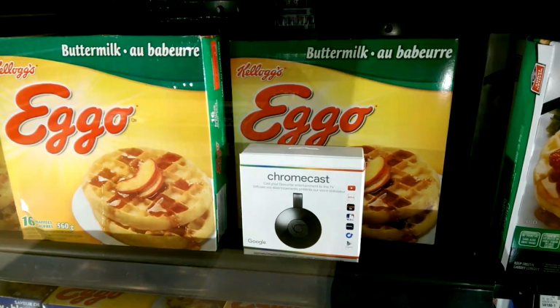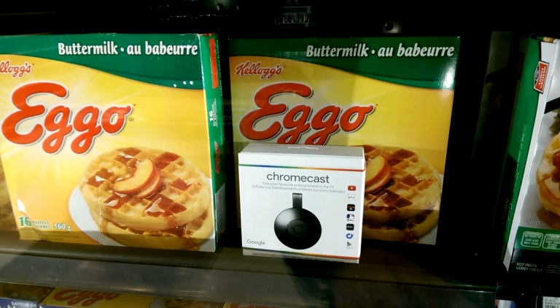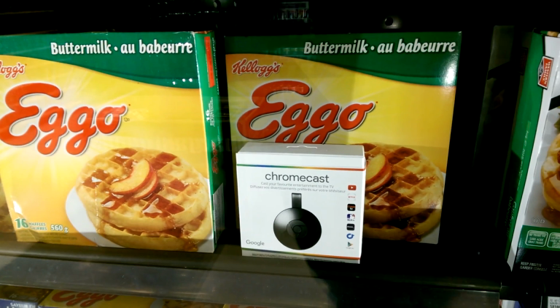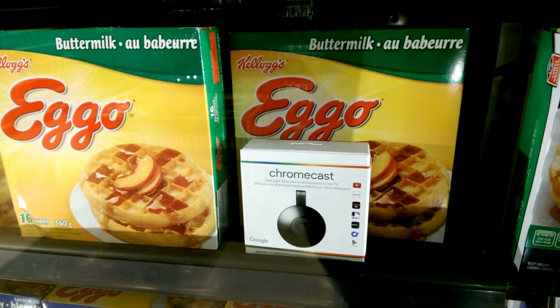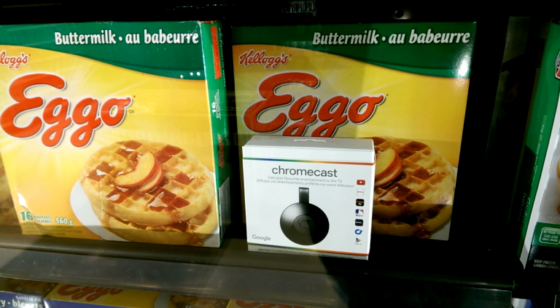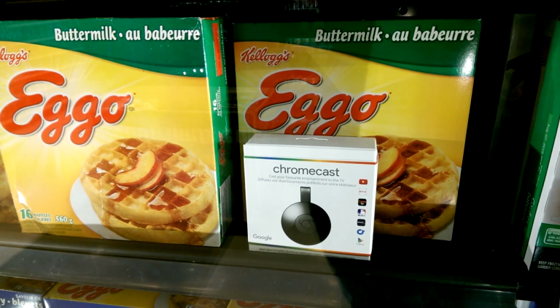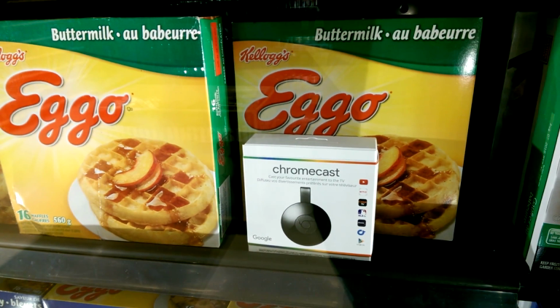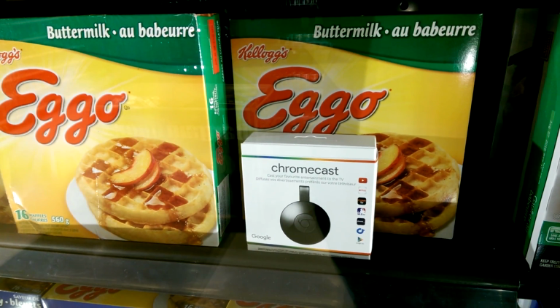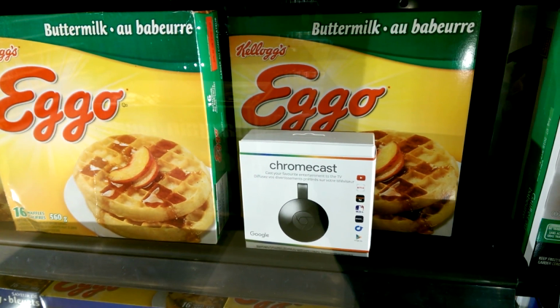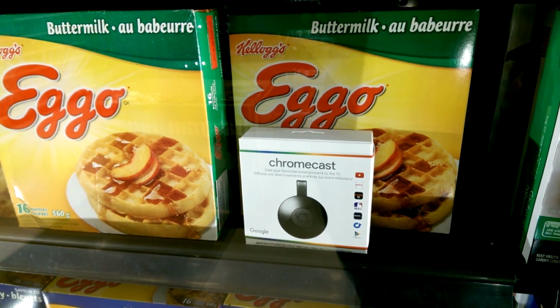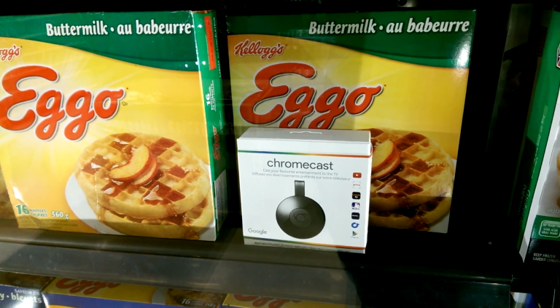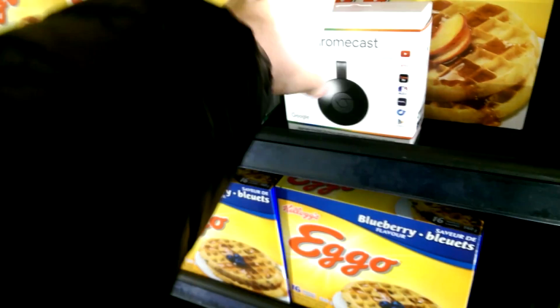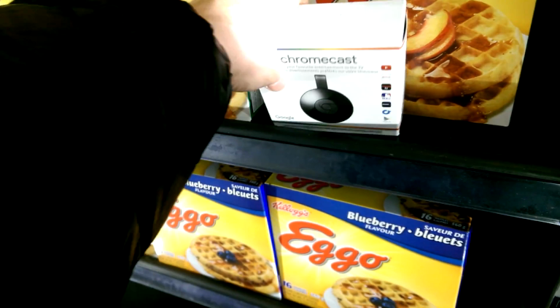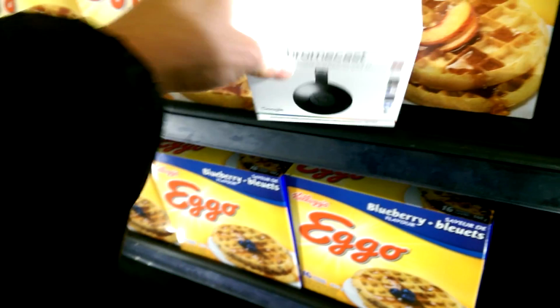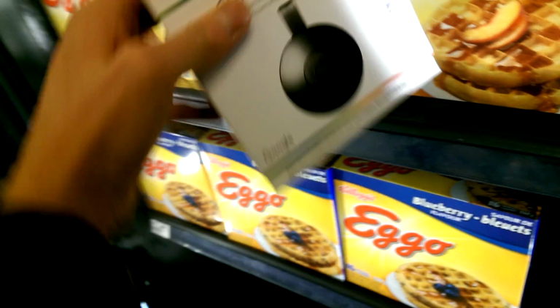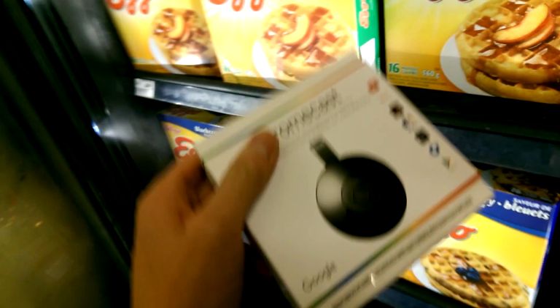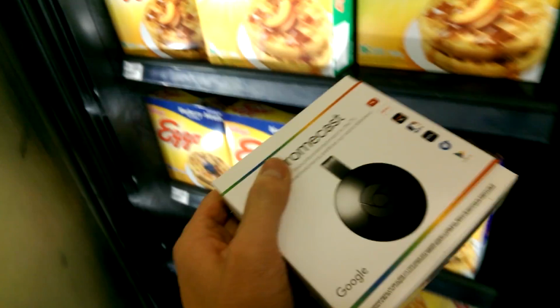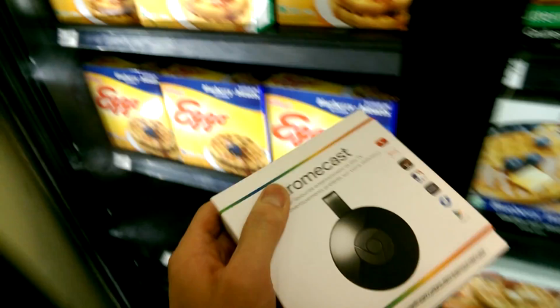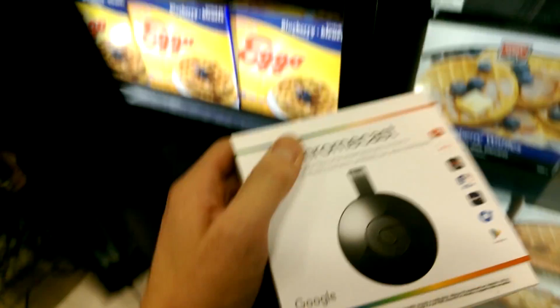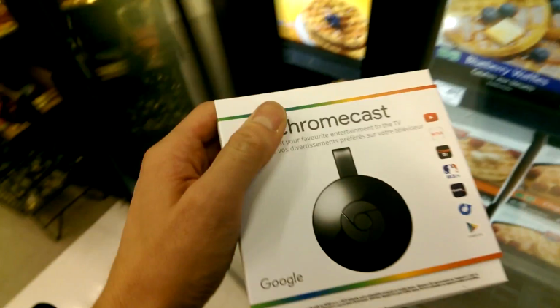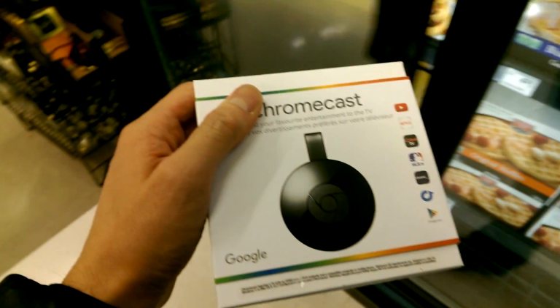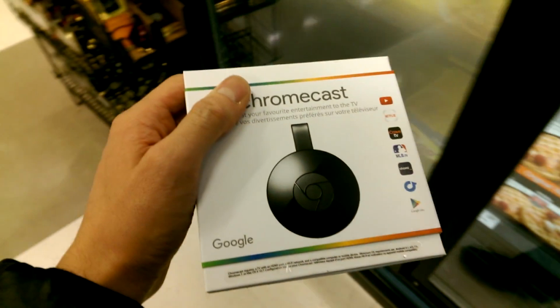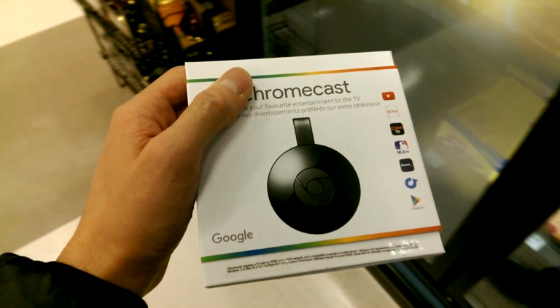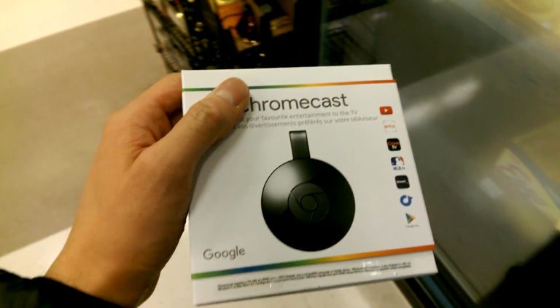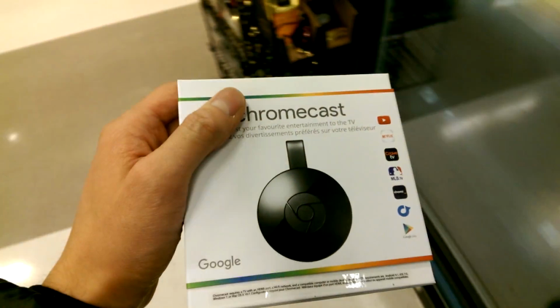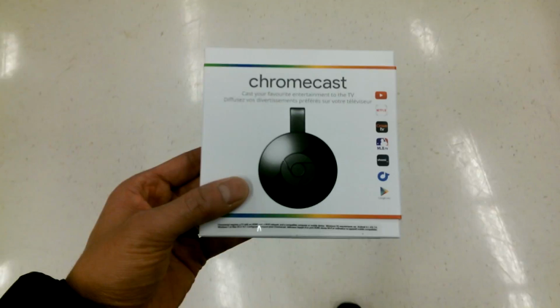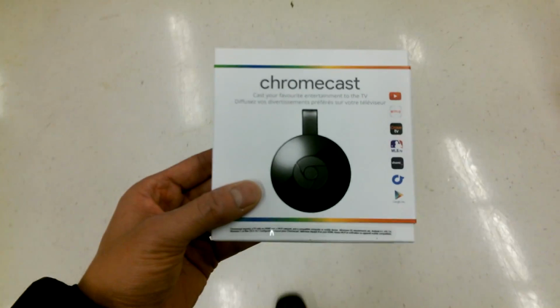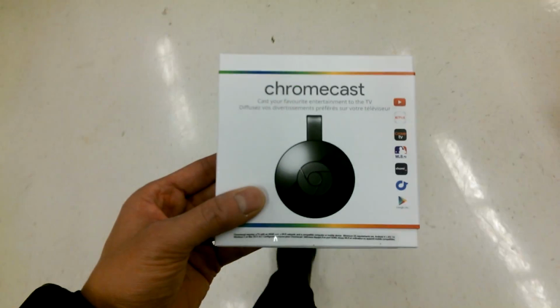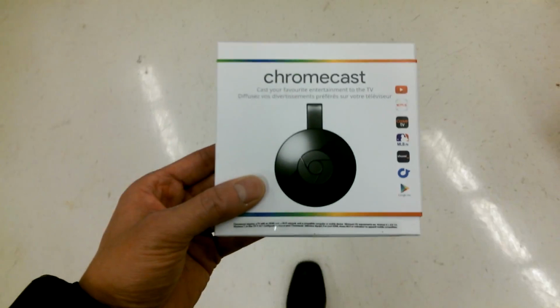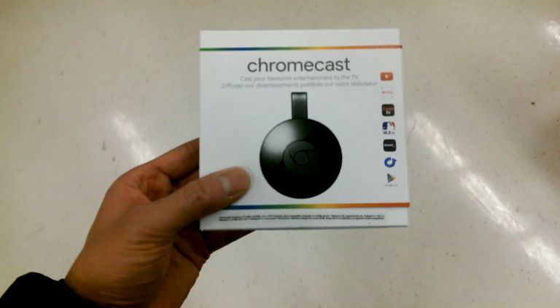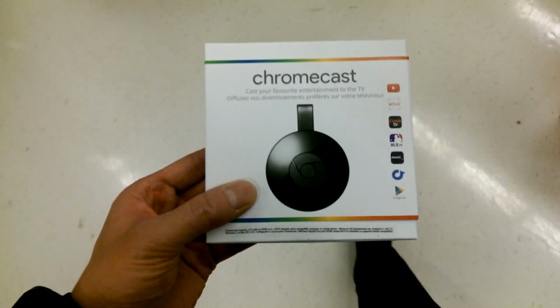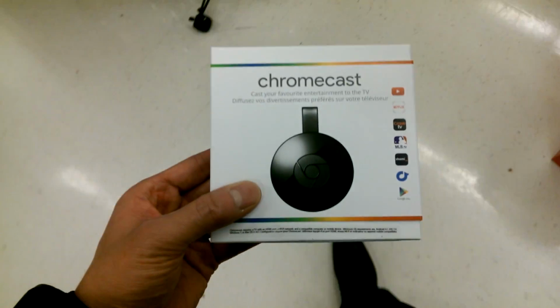Looks like they have the Chromecast in stock. Let's take it home and try it out.